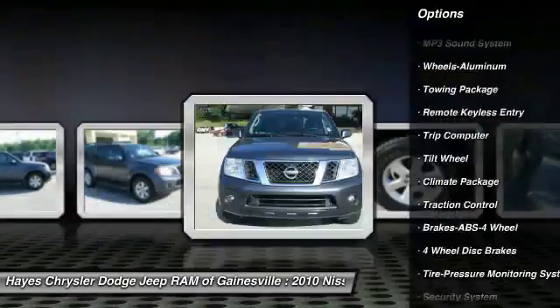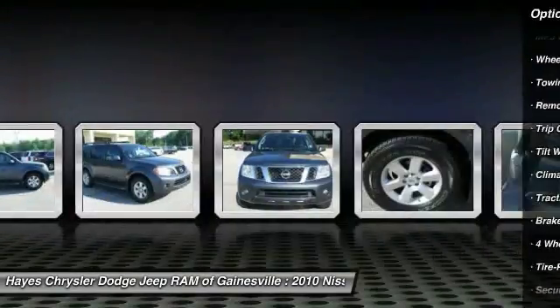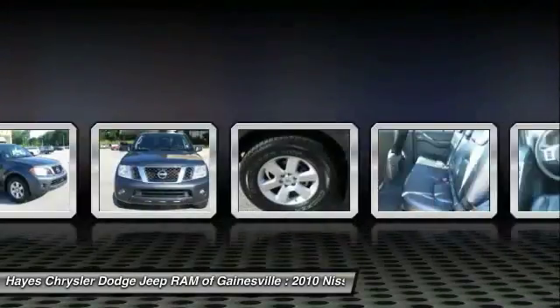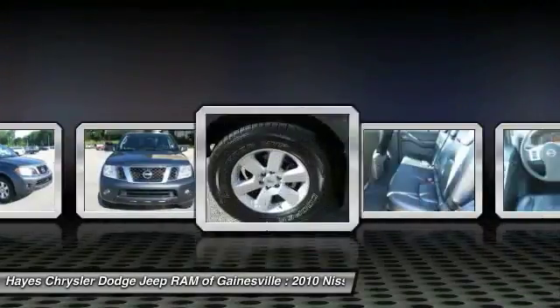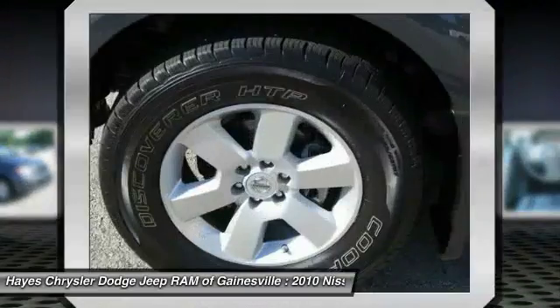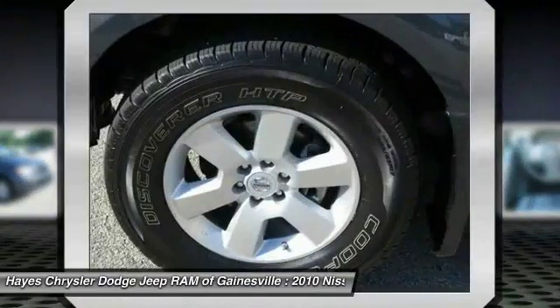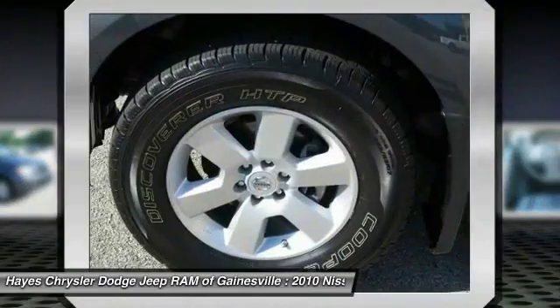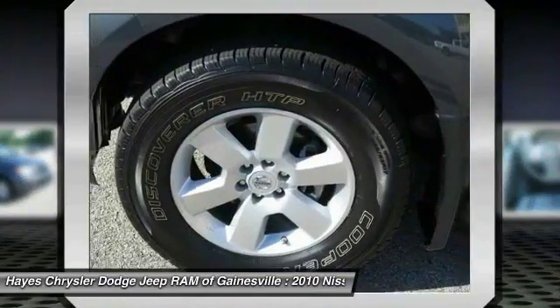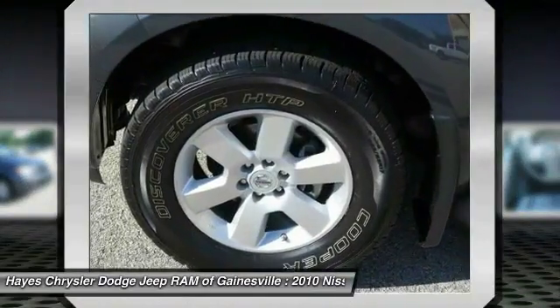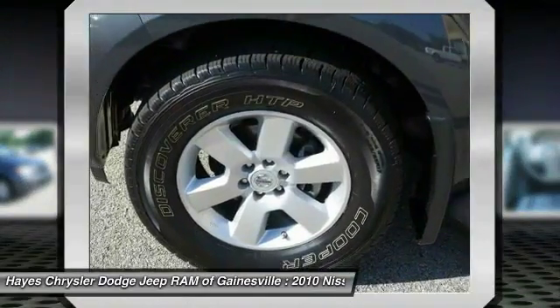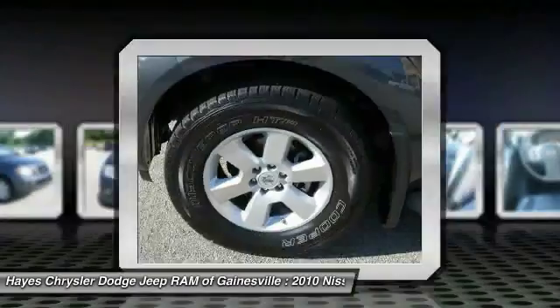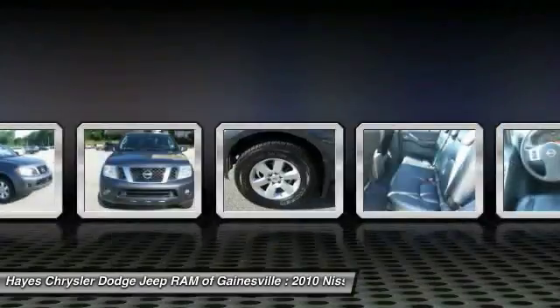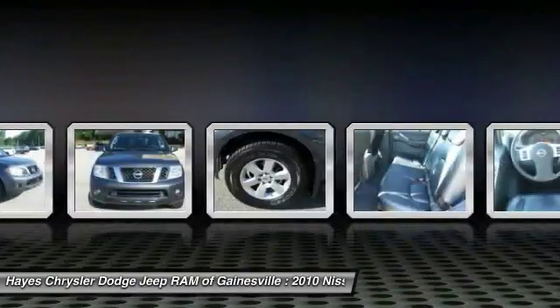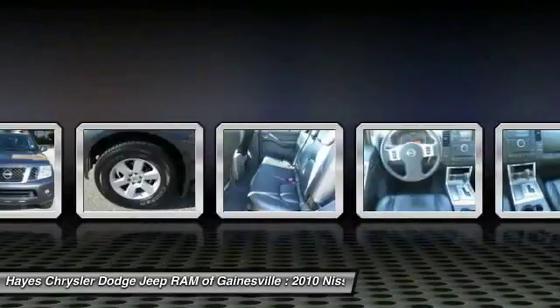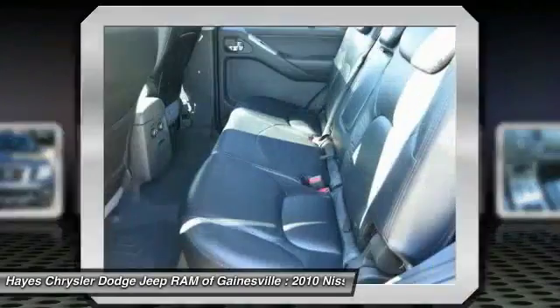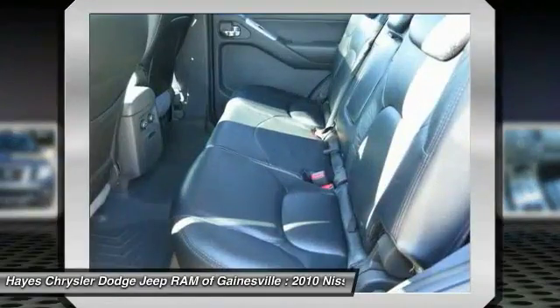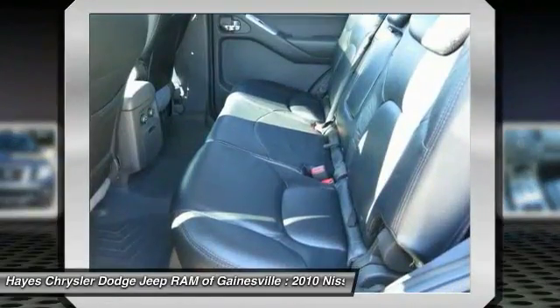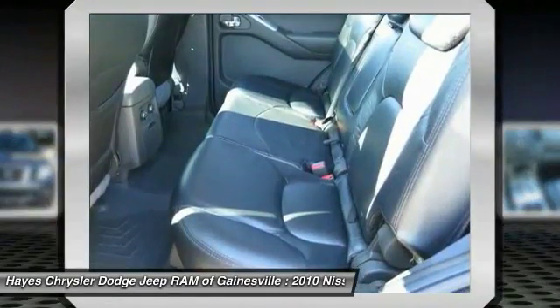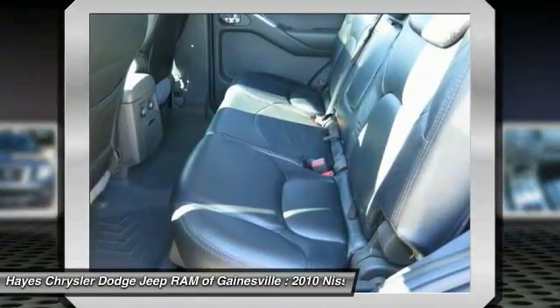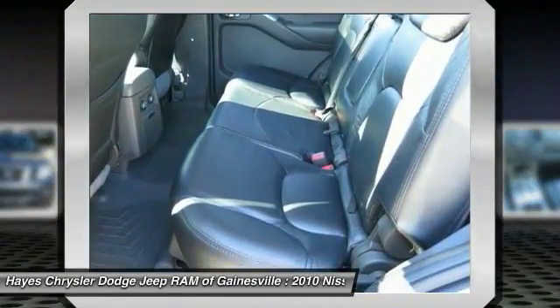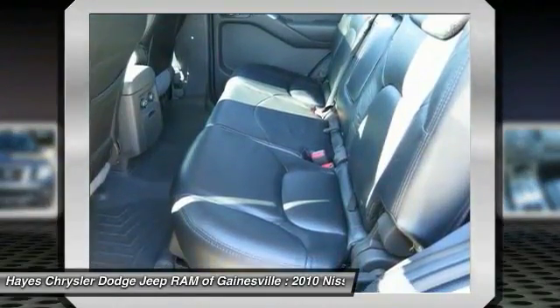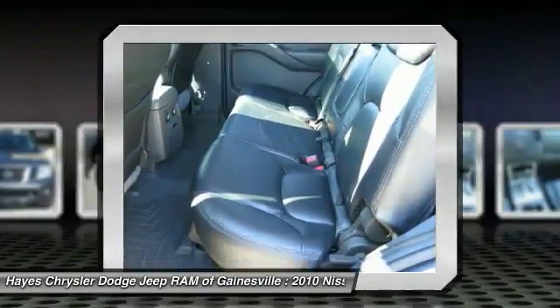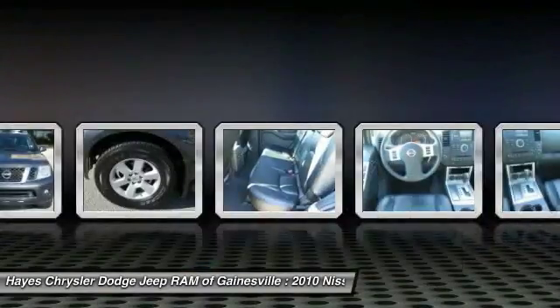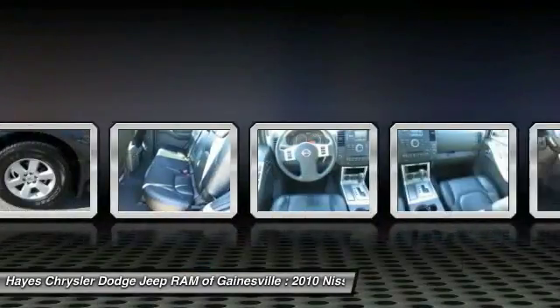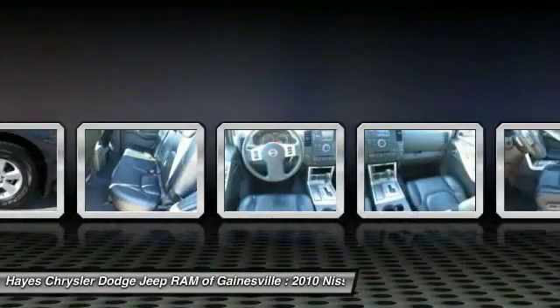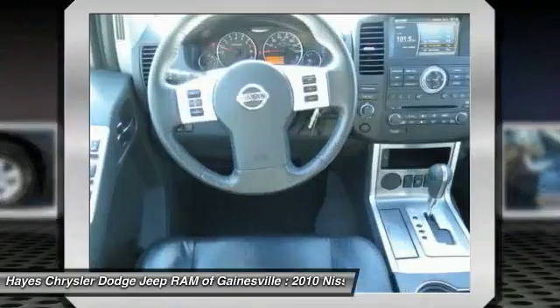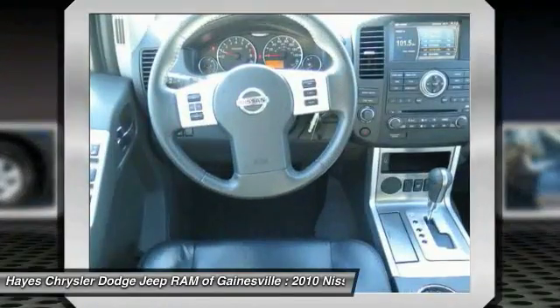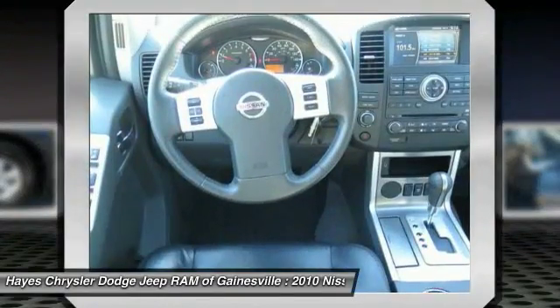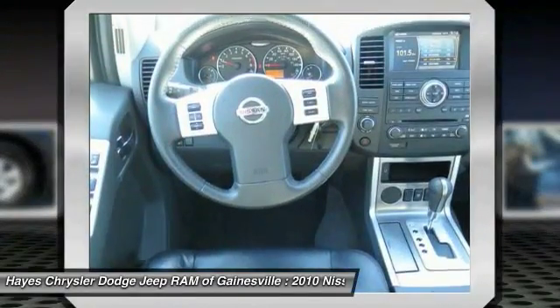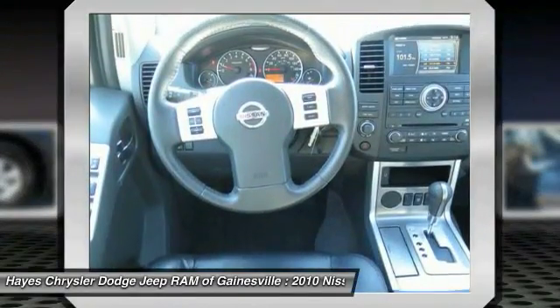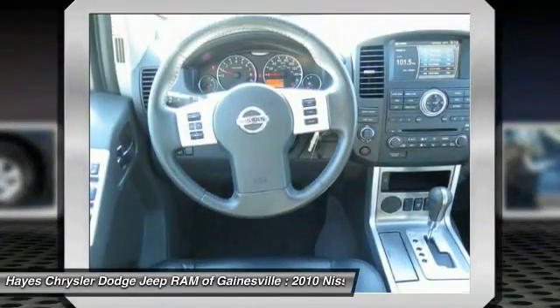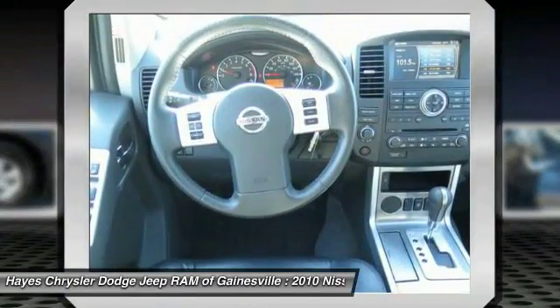Aluminum Wheels, Cruise Control, Rear Defrost, Climate Control Automatic, Climate Control Multi-Zone.